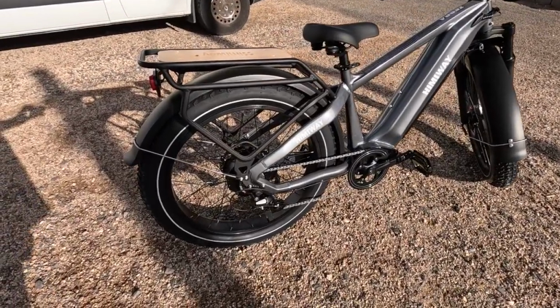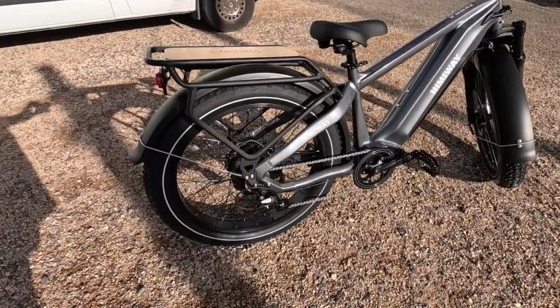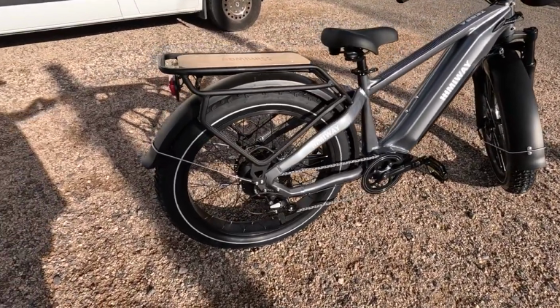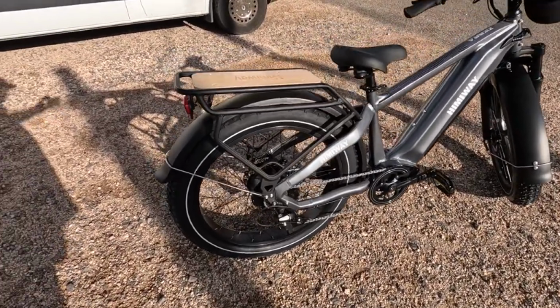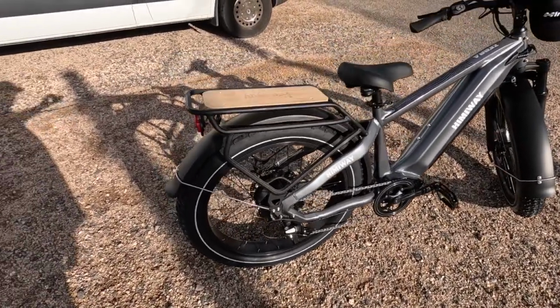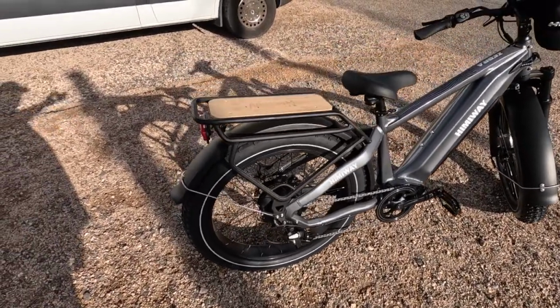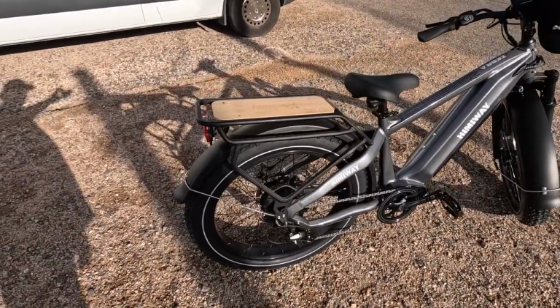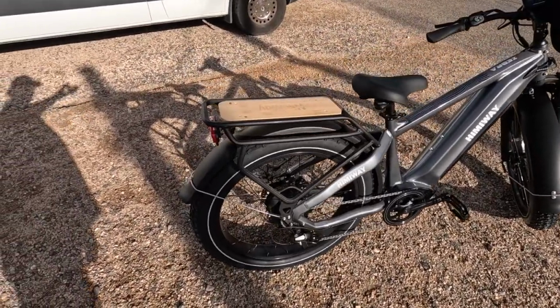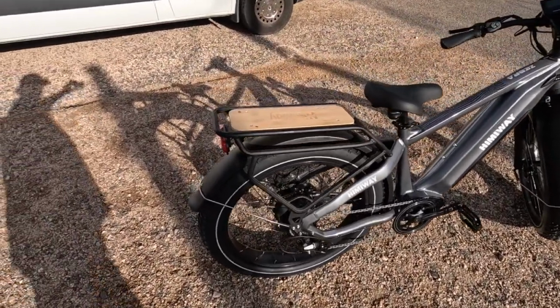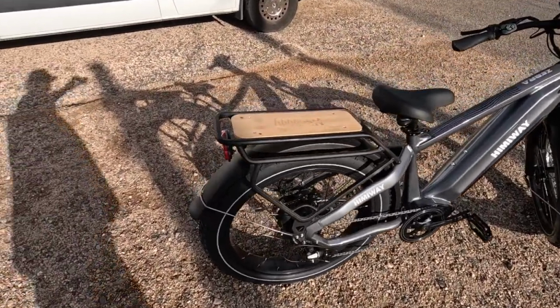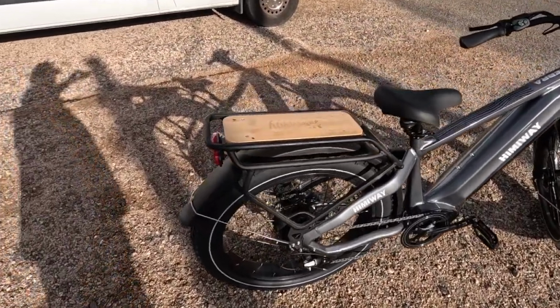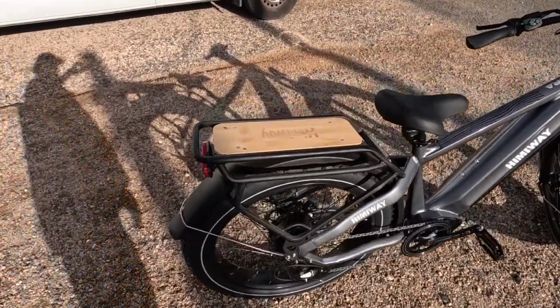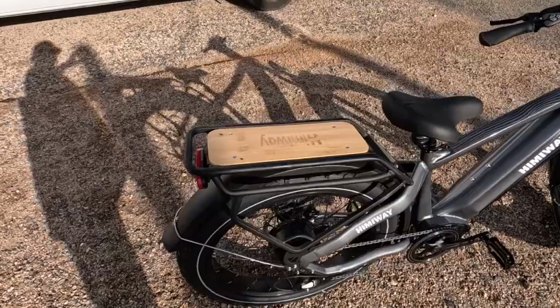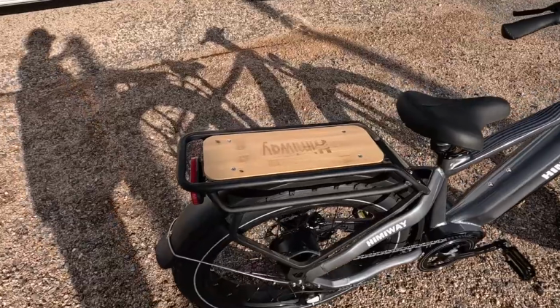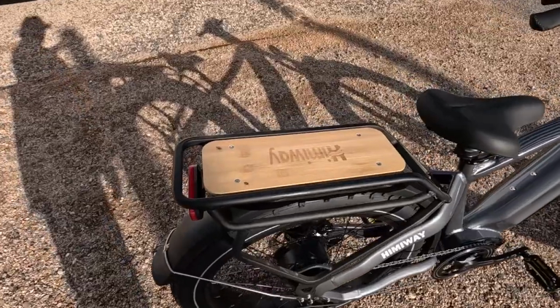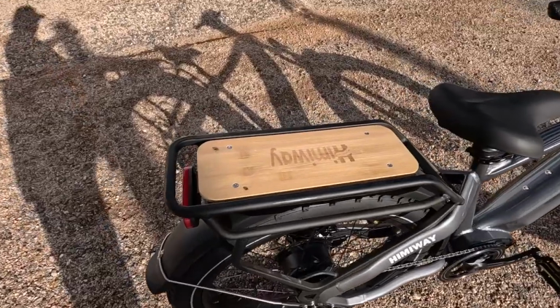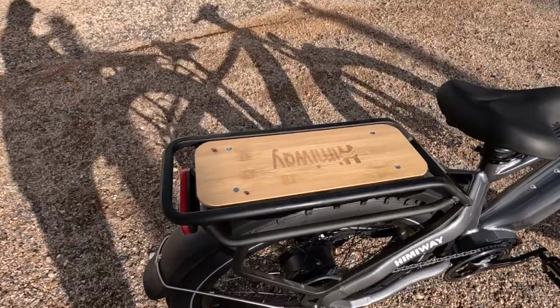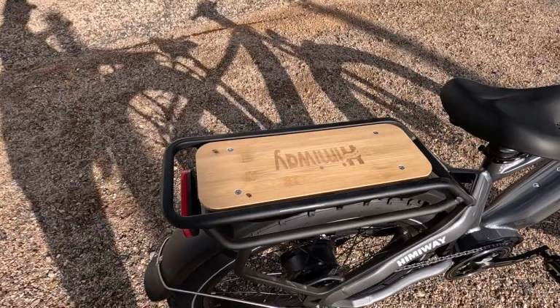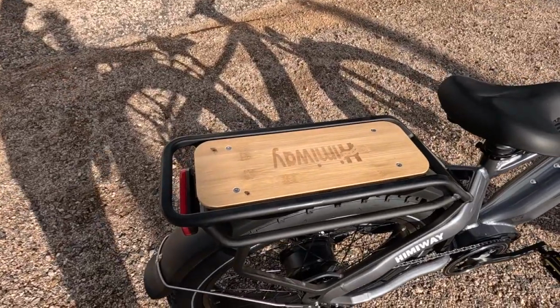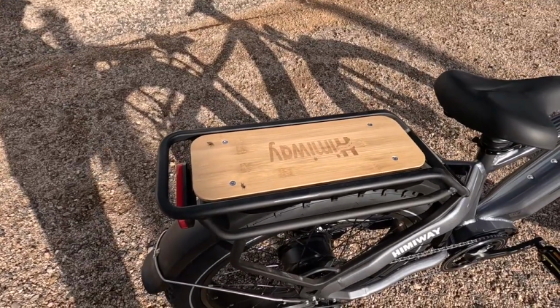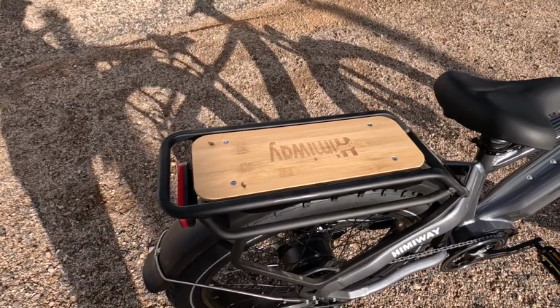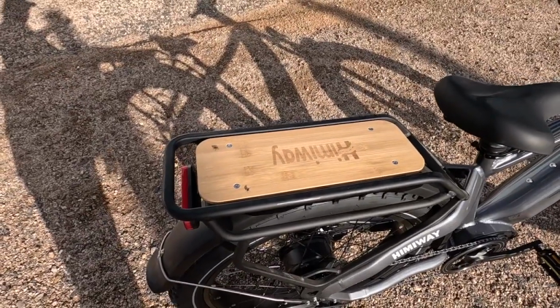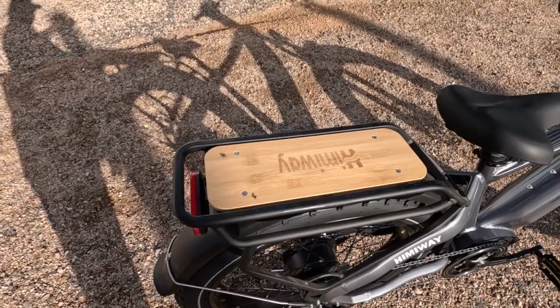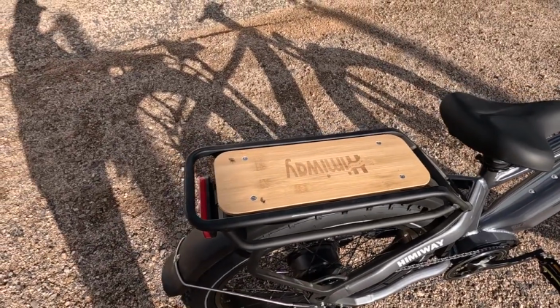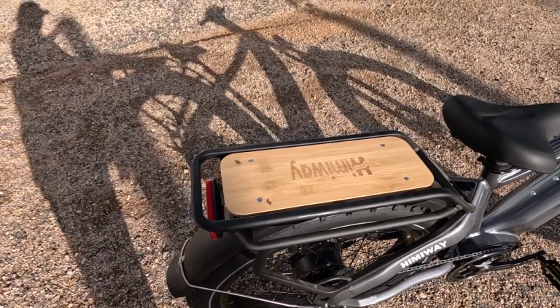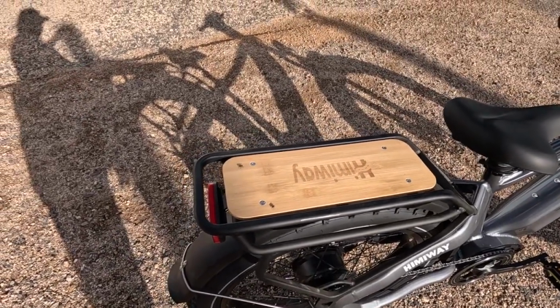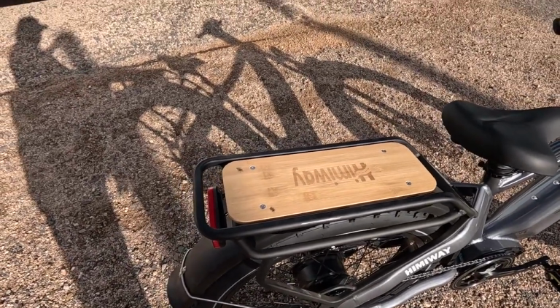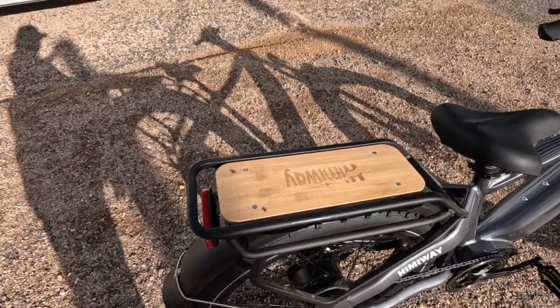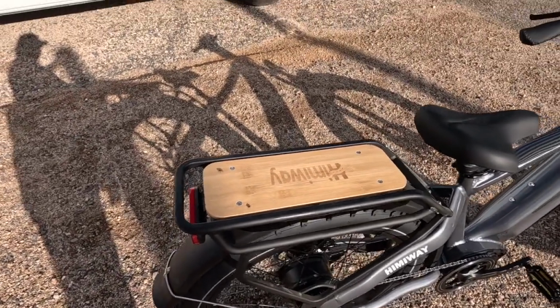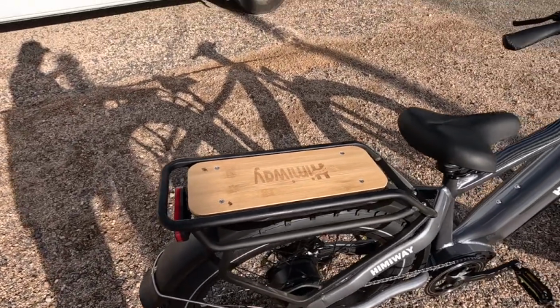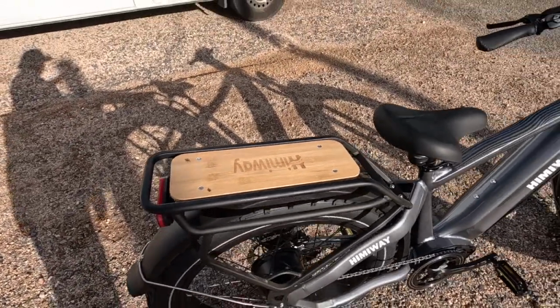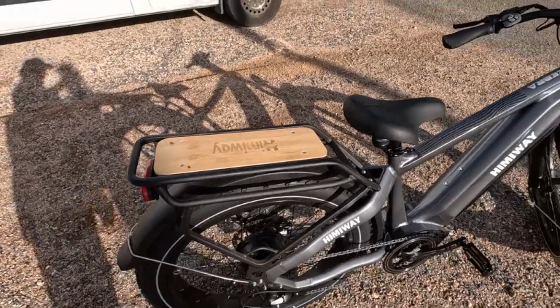Hey y'all, Russ here with RVerTV. Check this thing out — here's the Himiway Zebra e-bike.